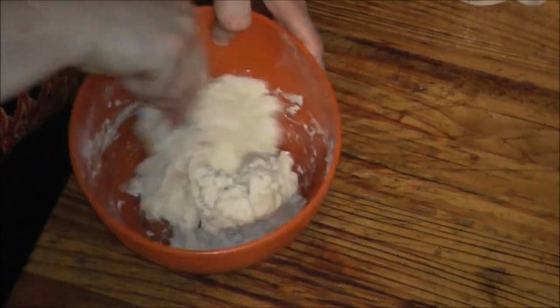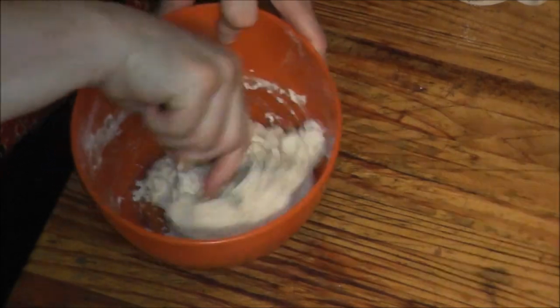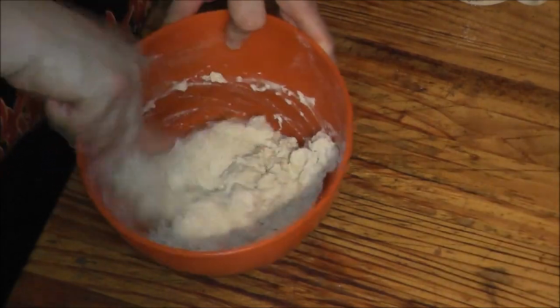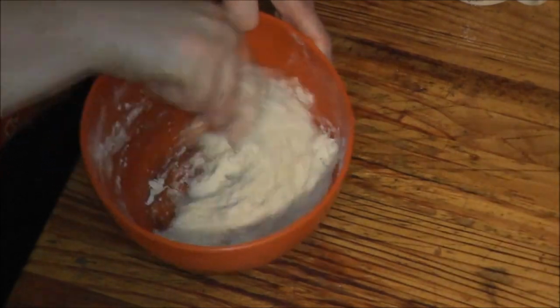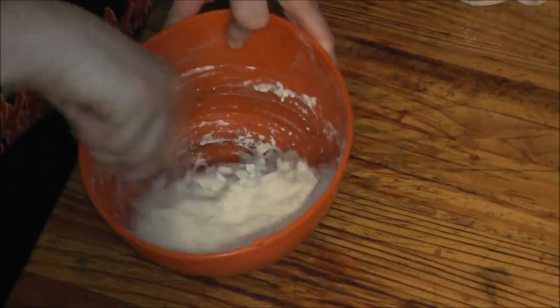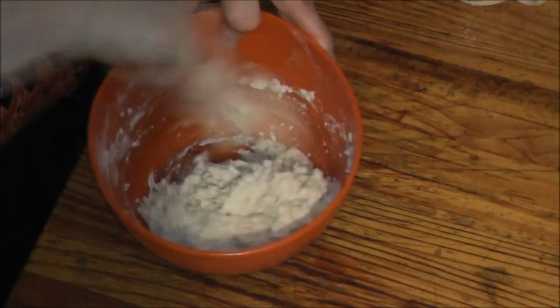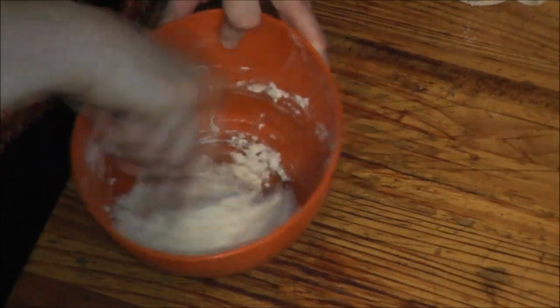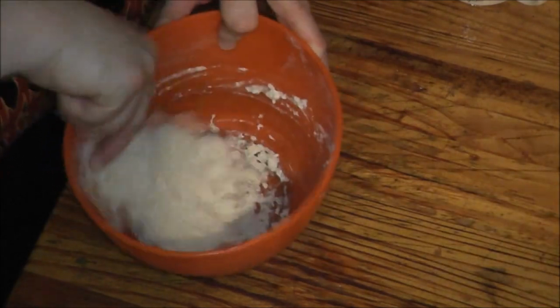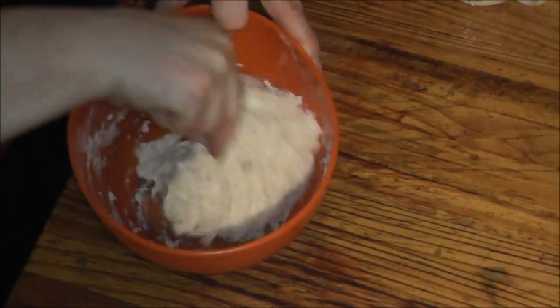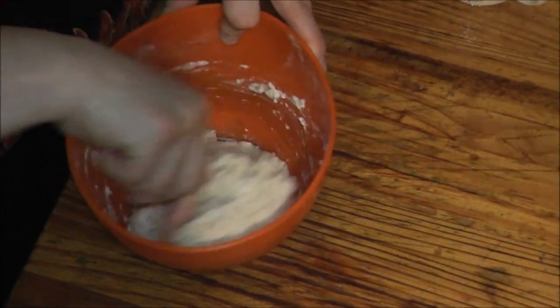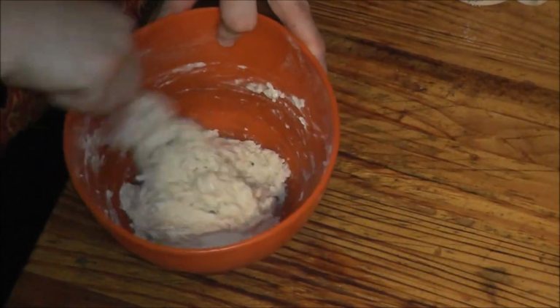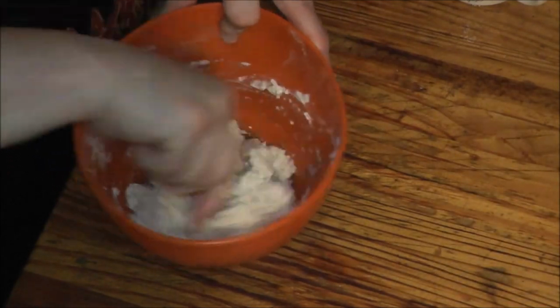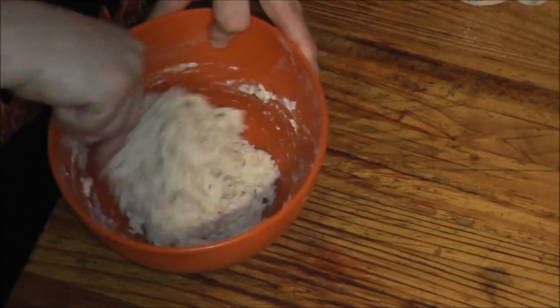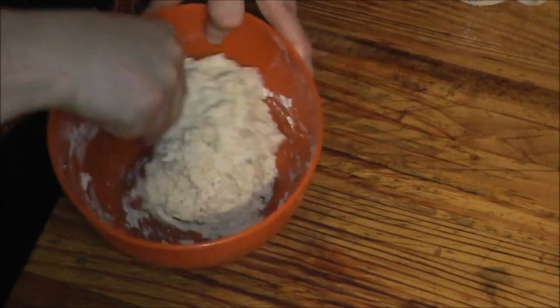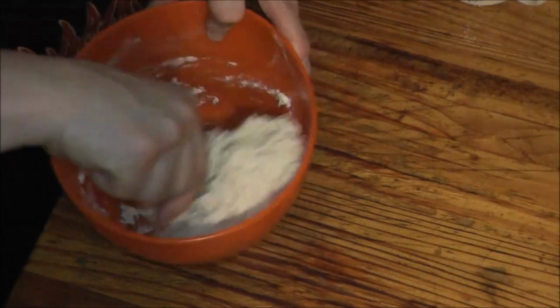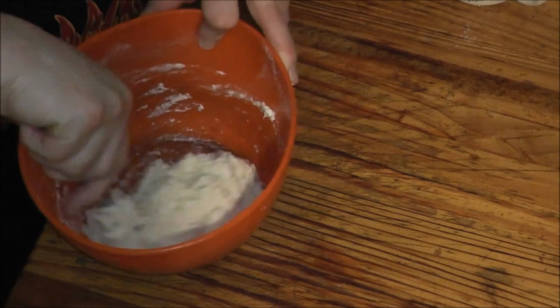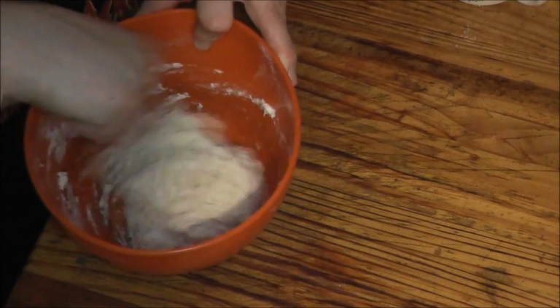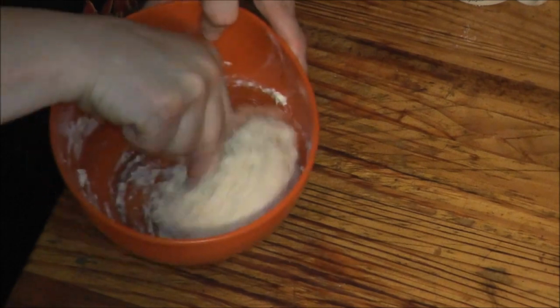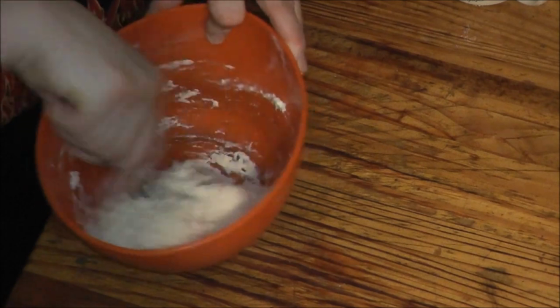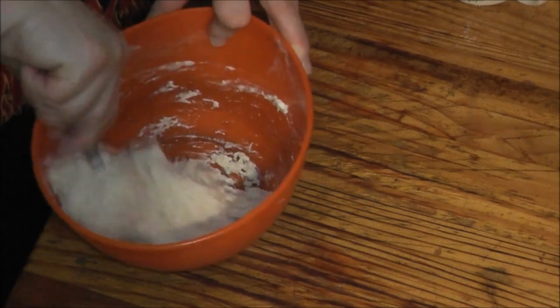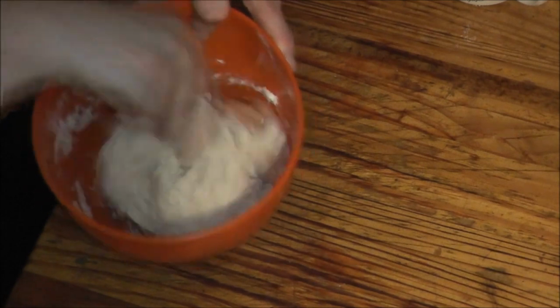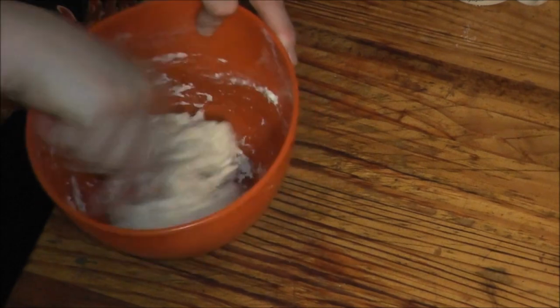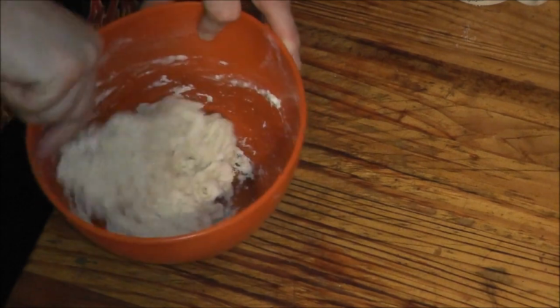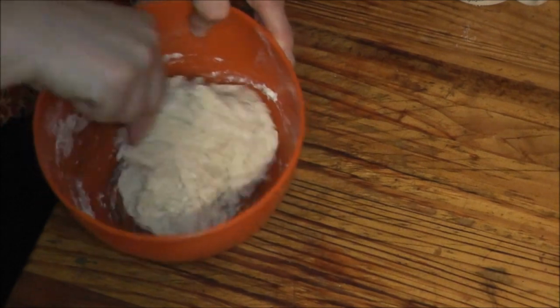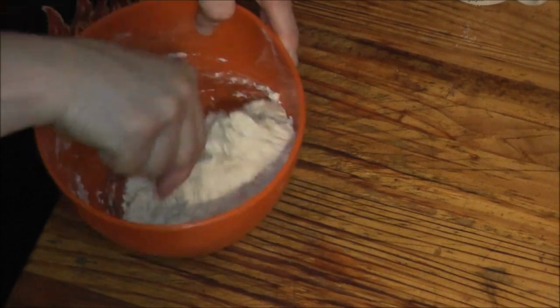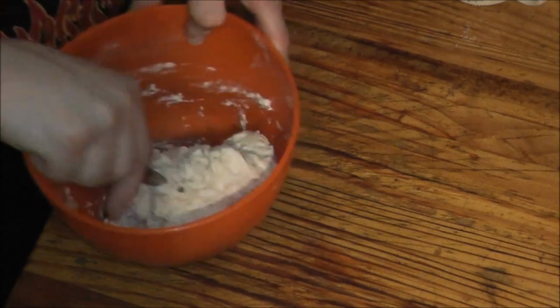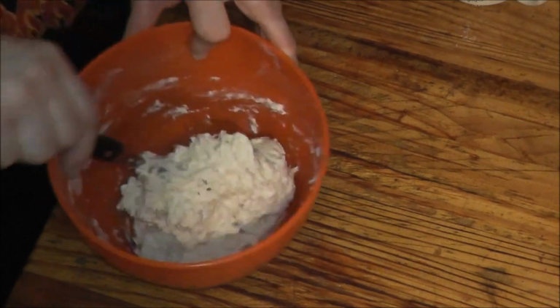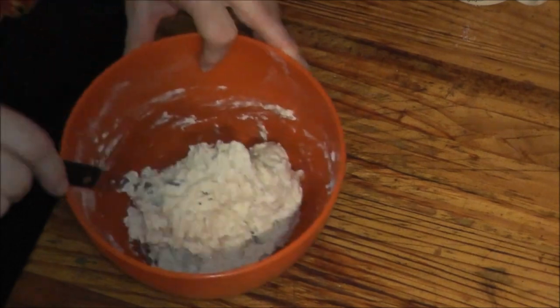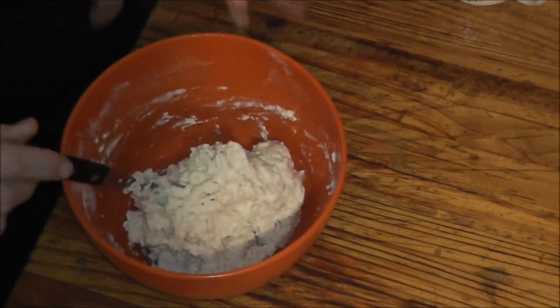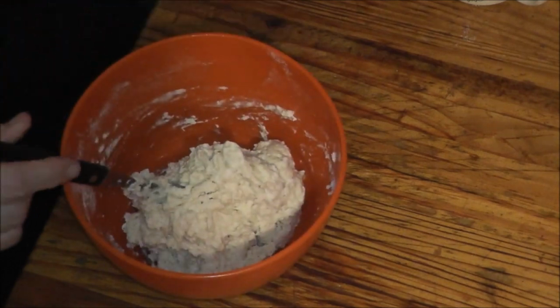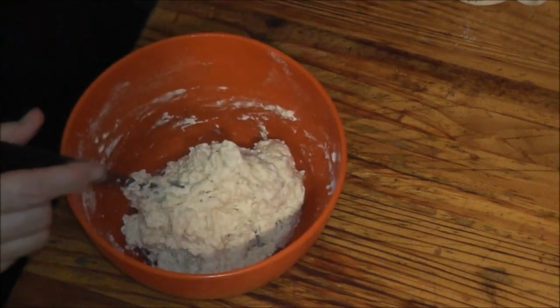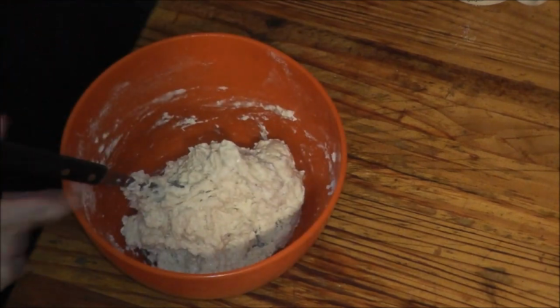That's a lot better — like it used to be at school all those years ago.